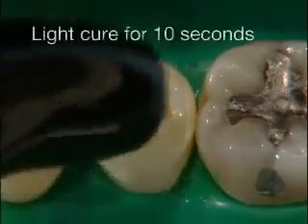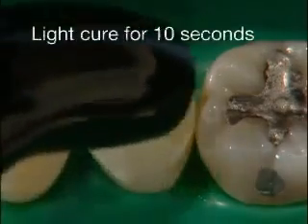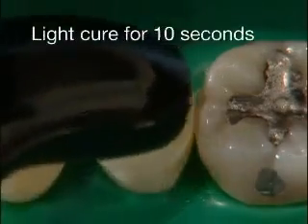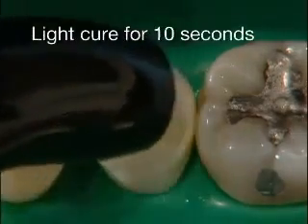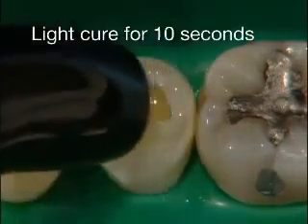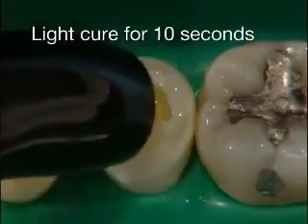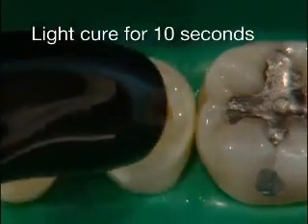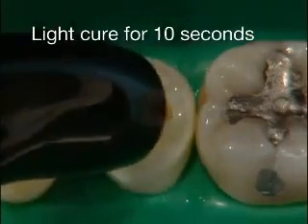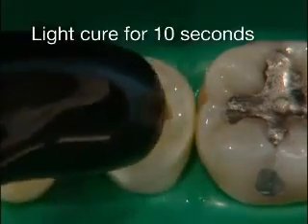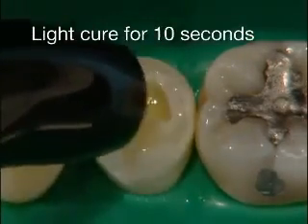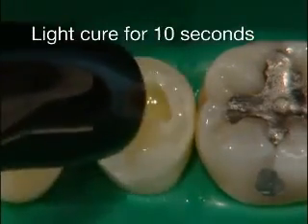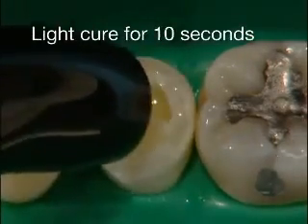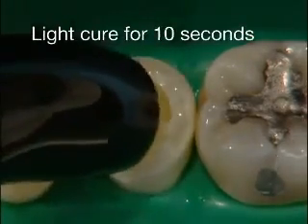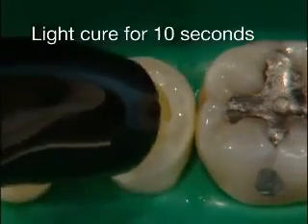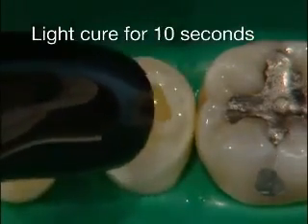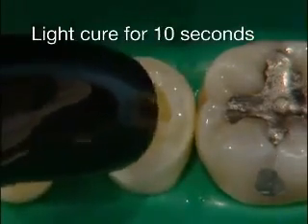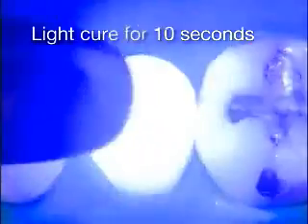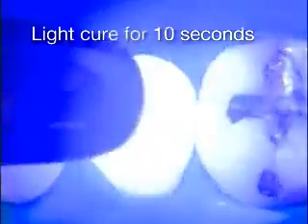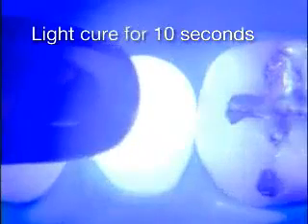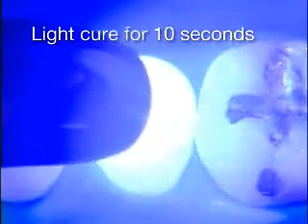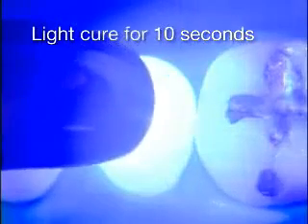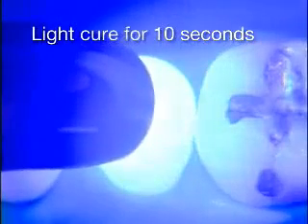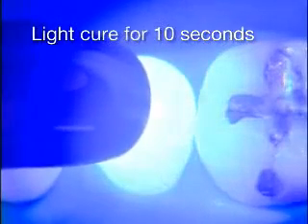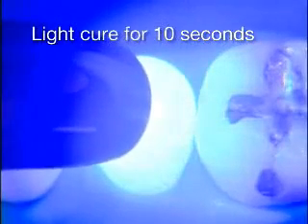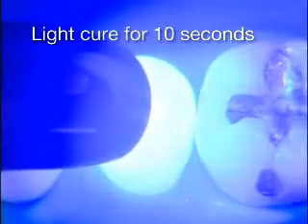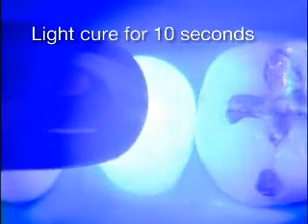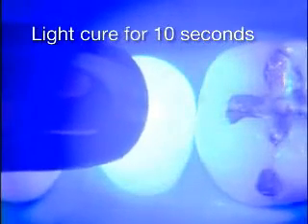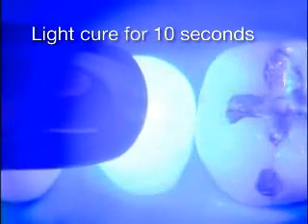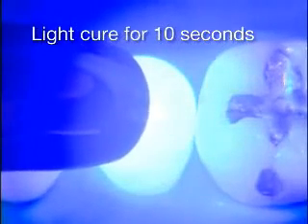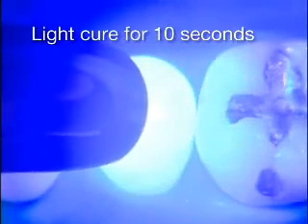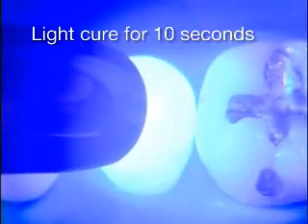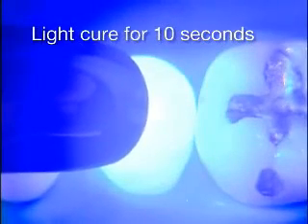Light cure for 10 seconds. The surface is now ready for composite placement.